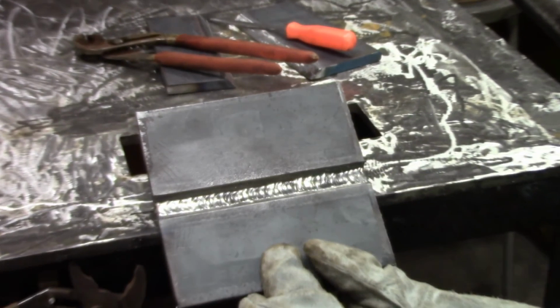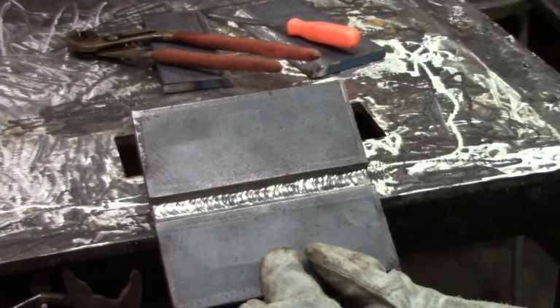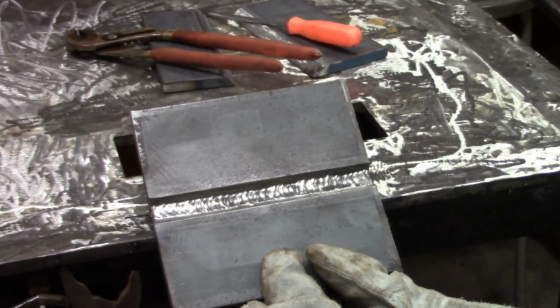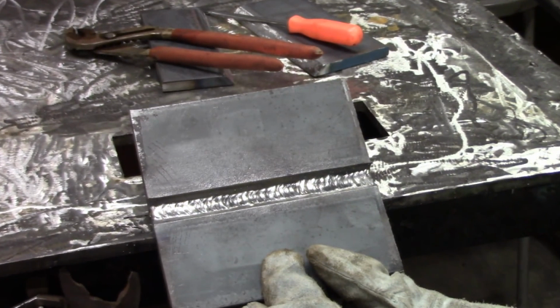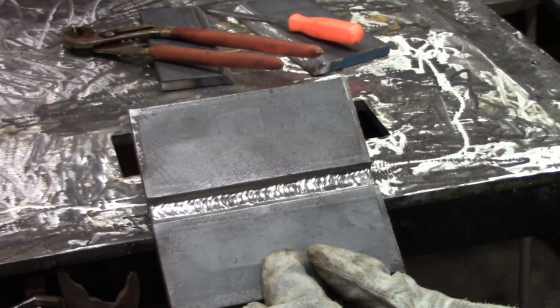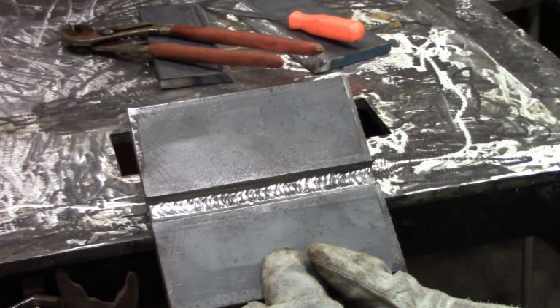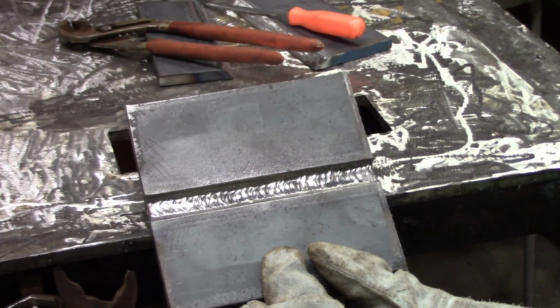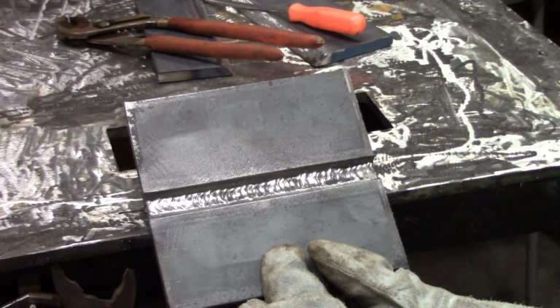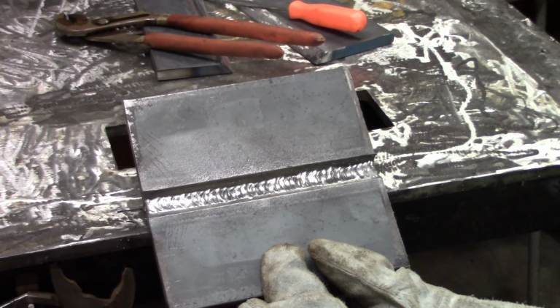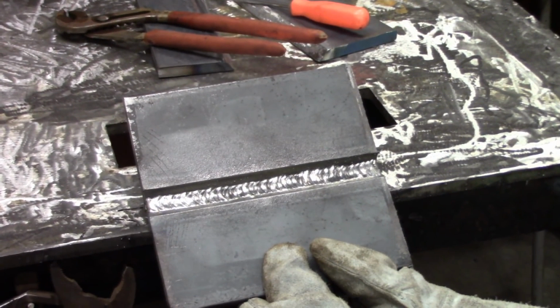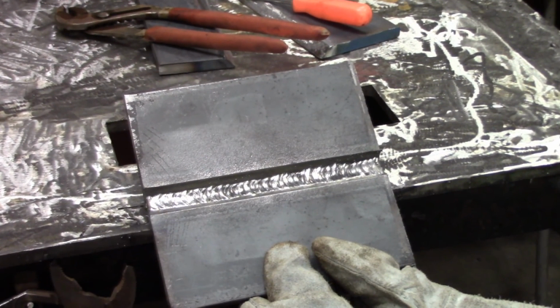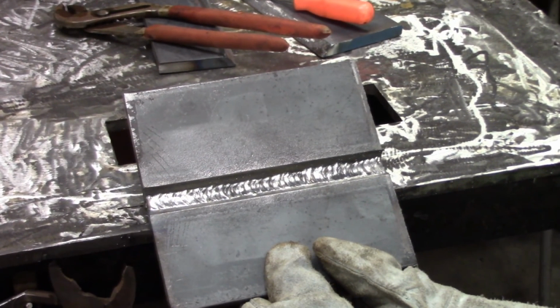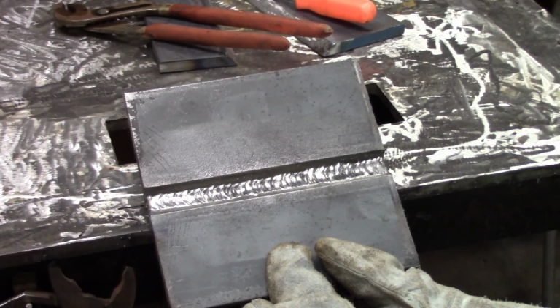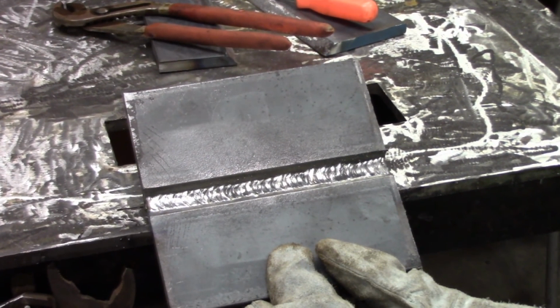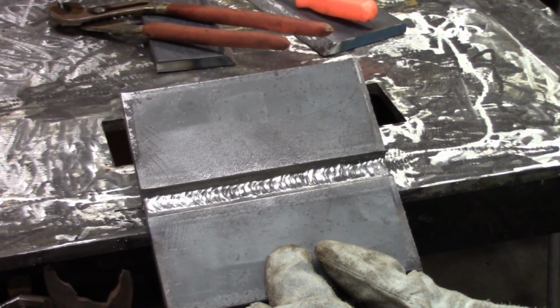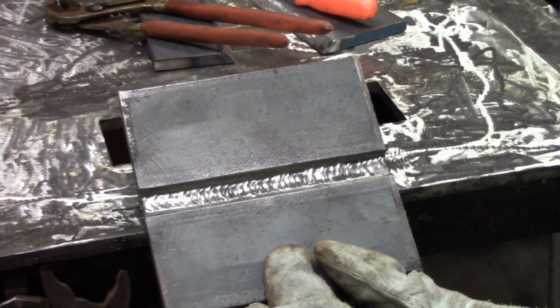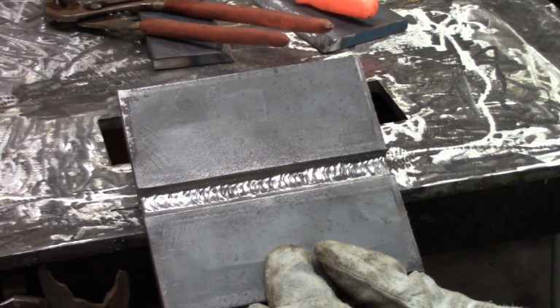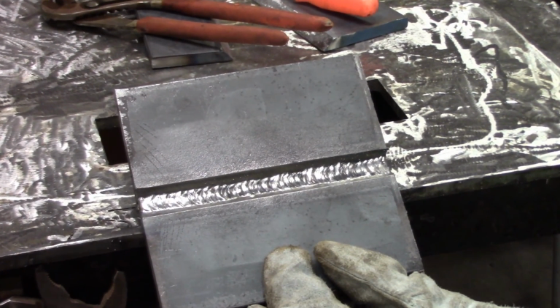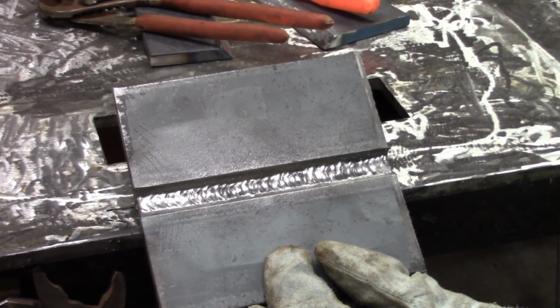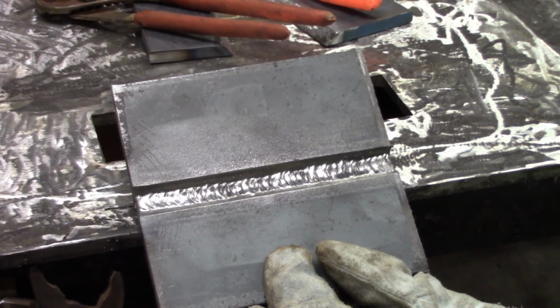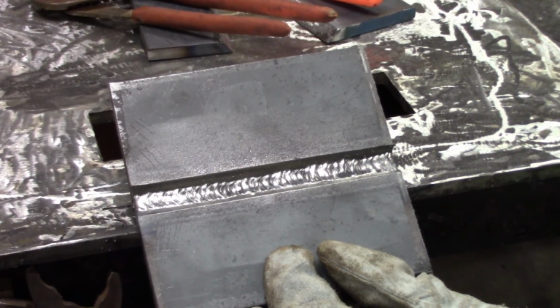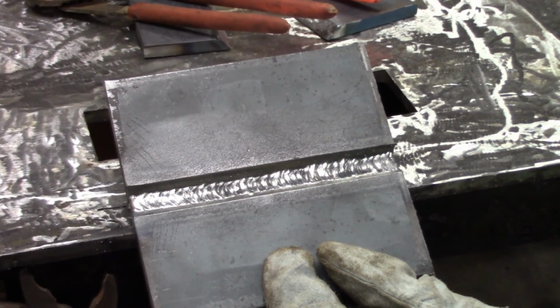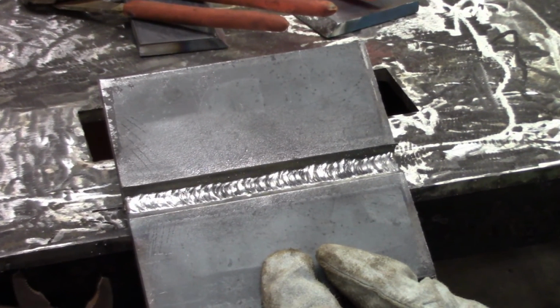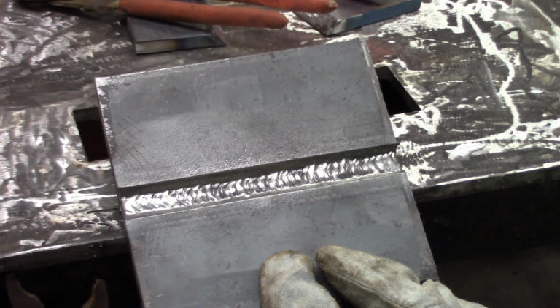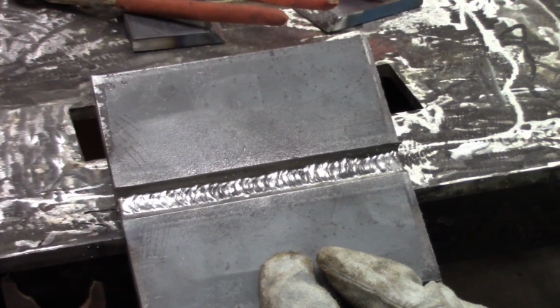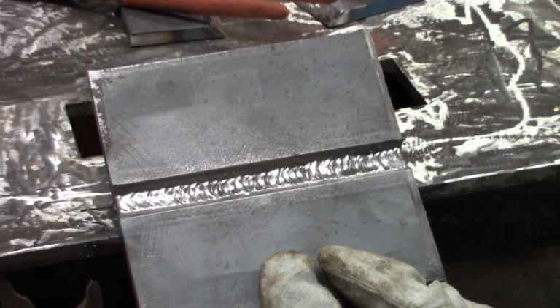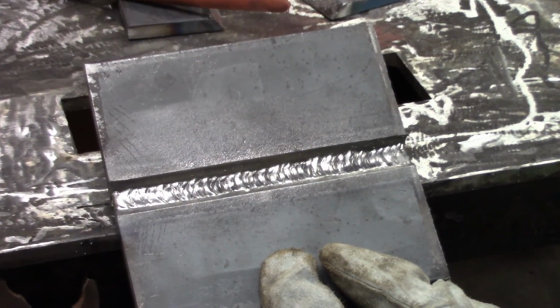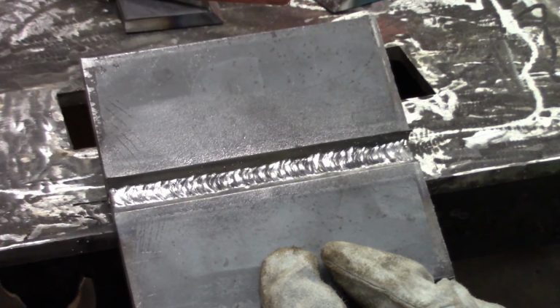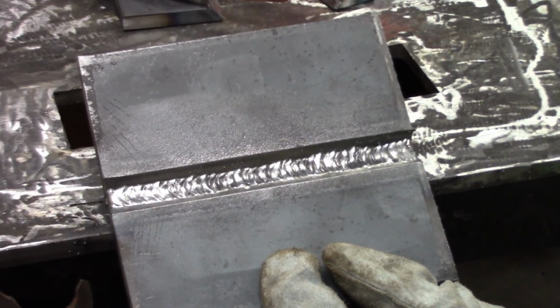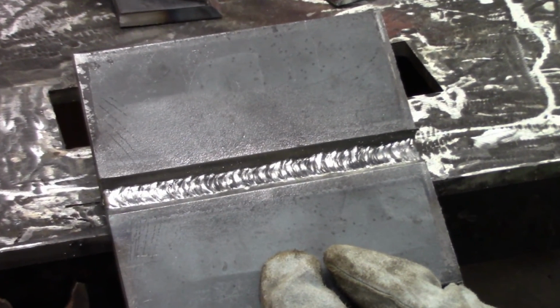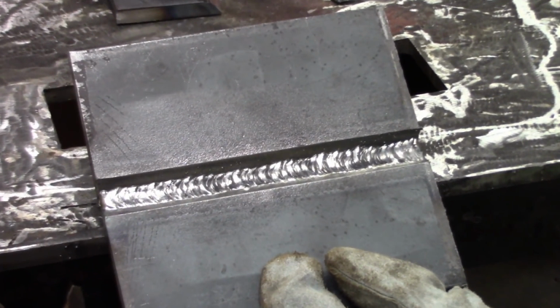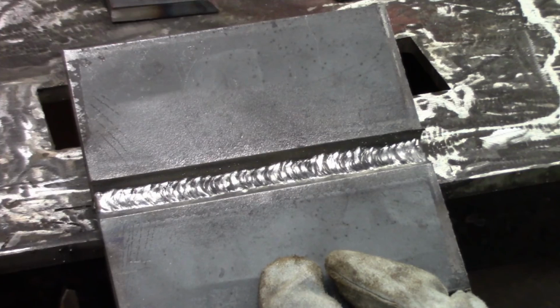That's our finished hot pass. Now we're going to put two beads over that.